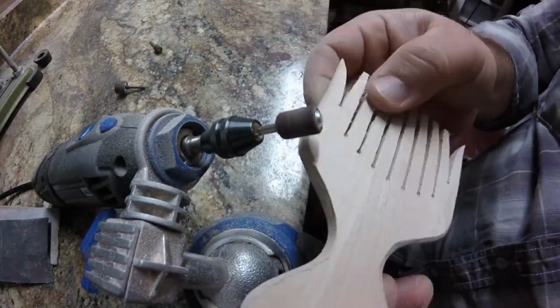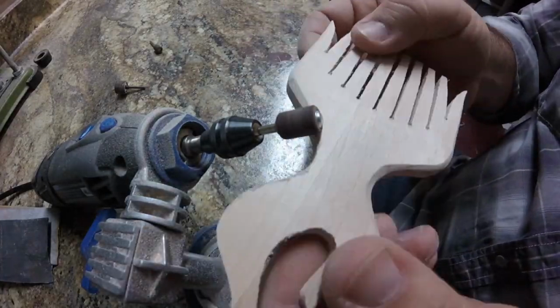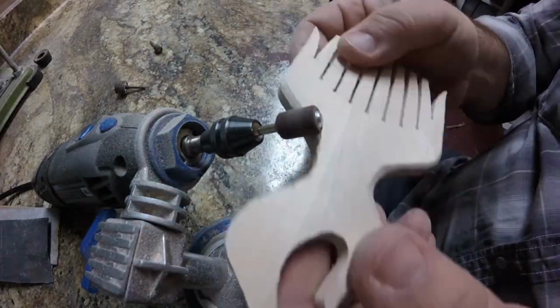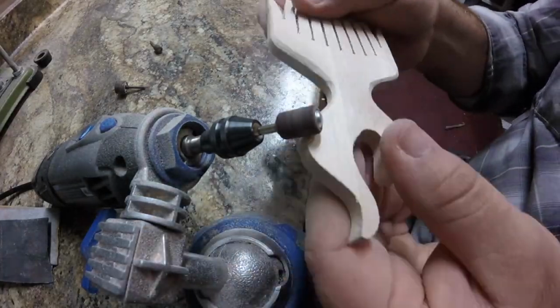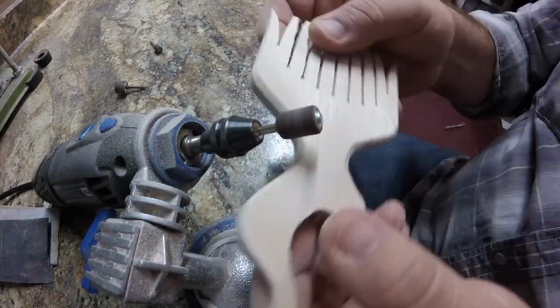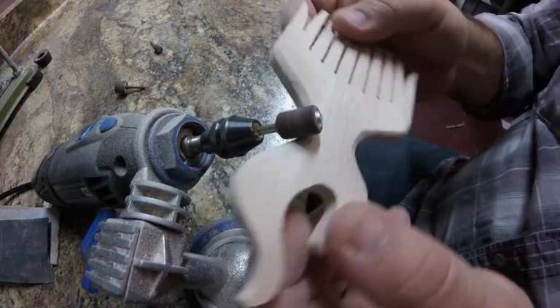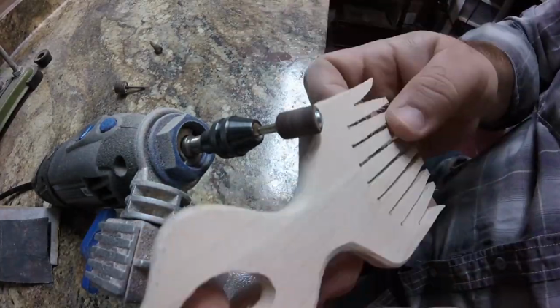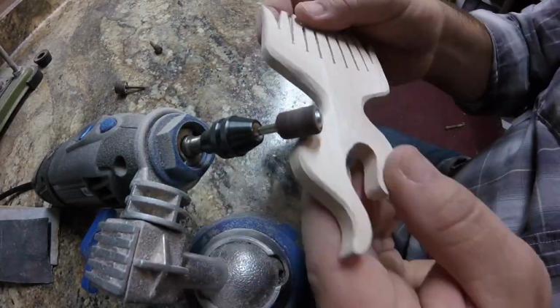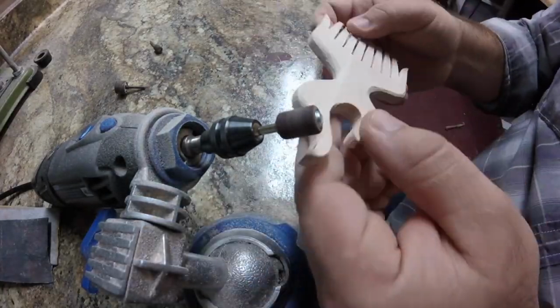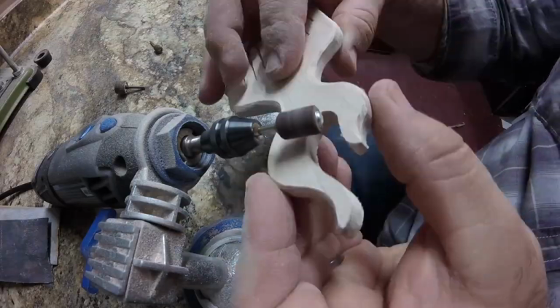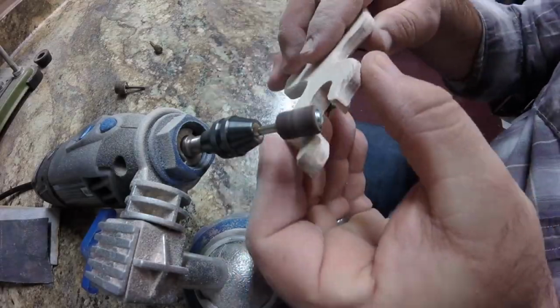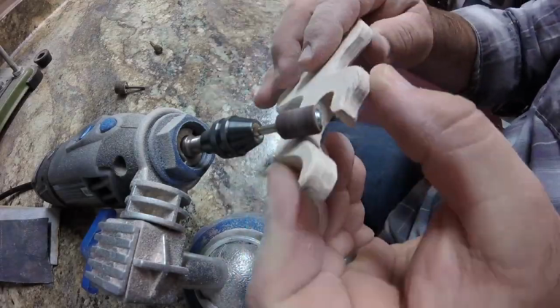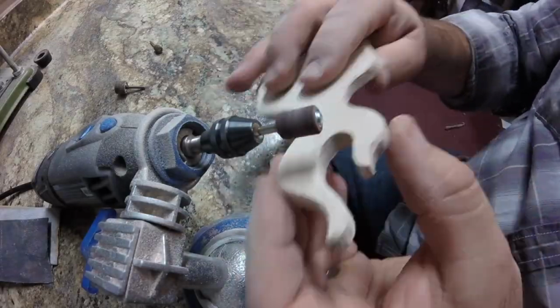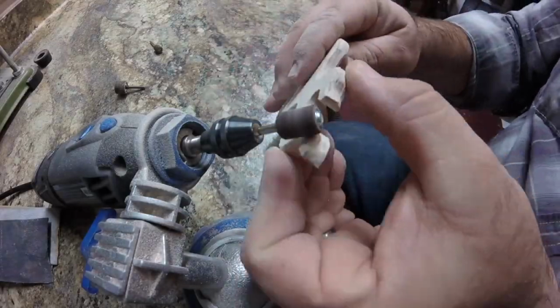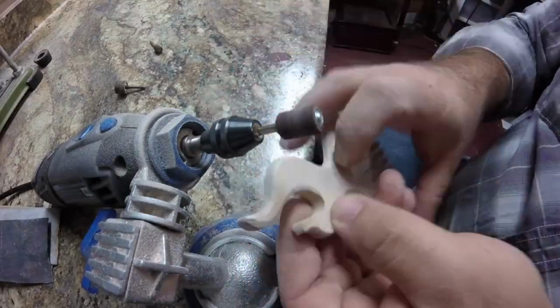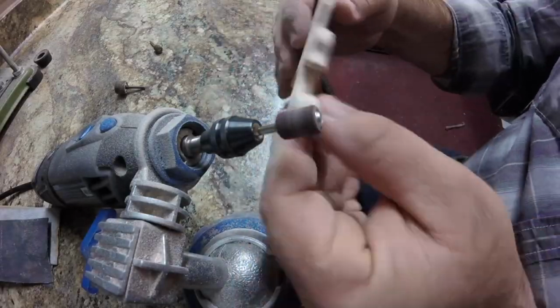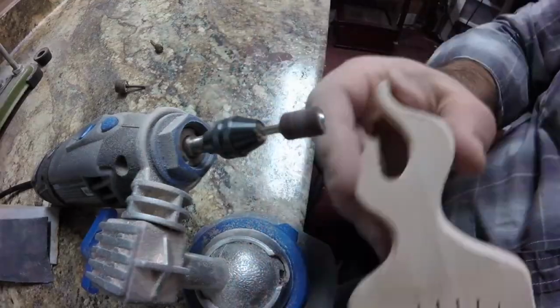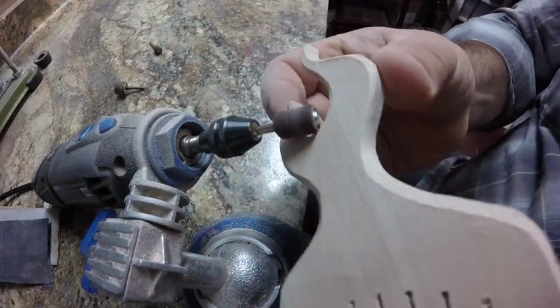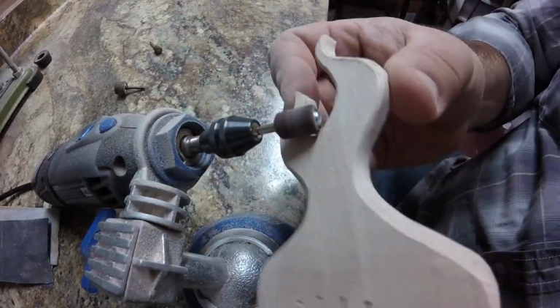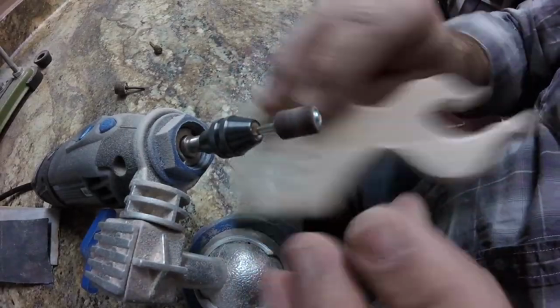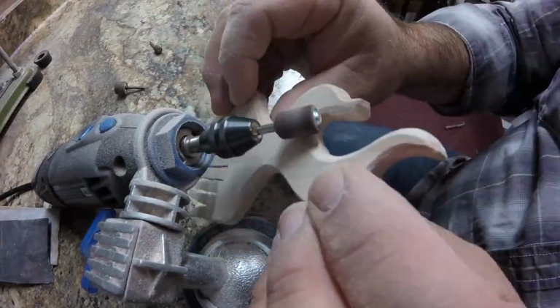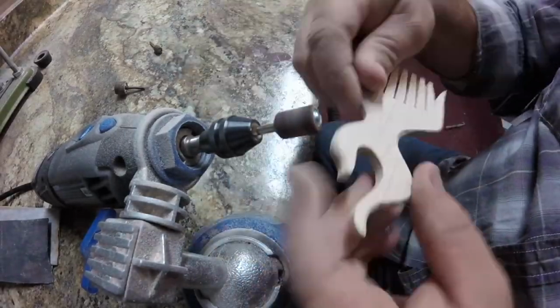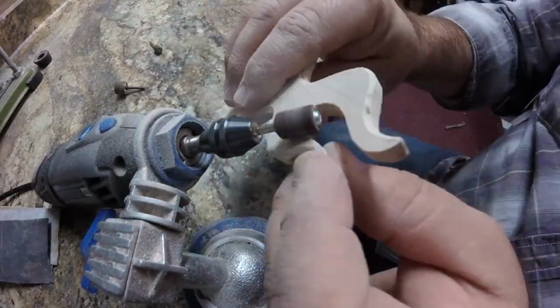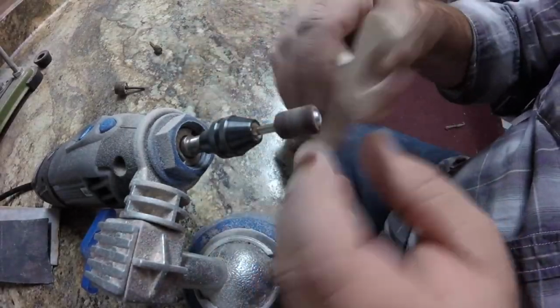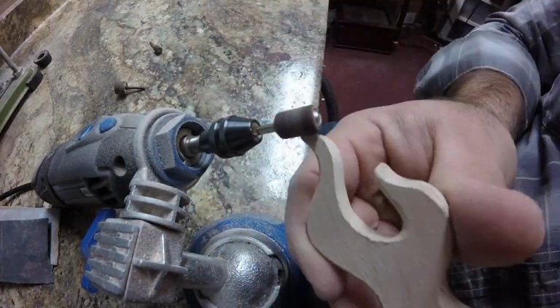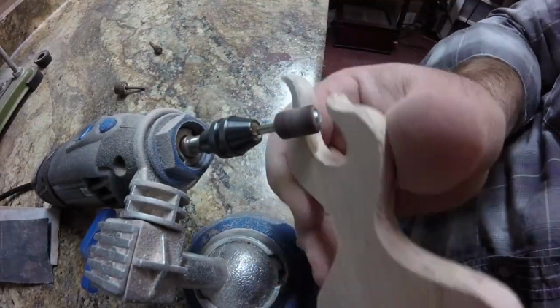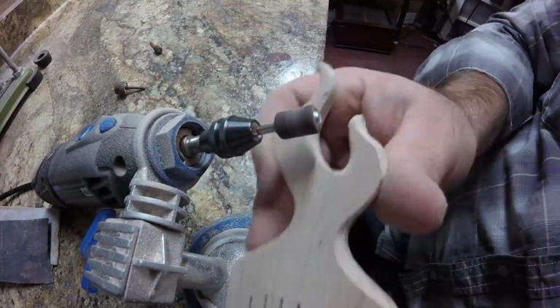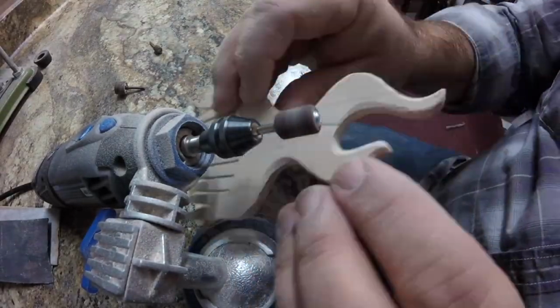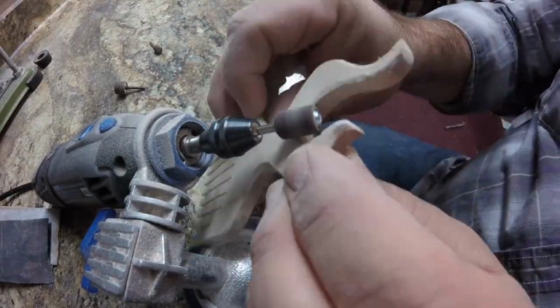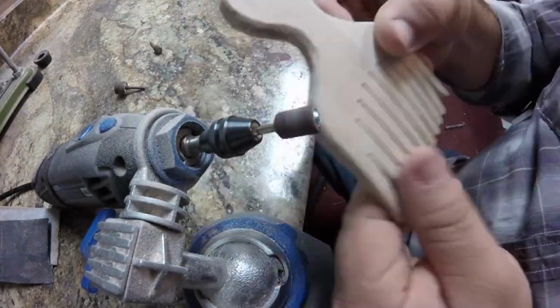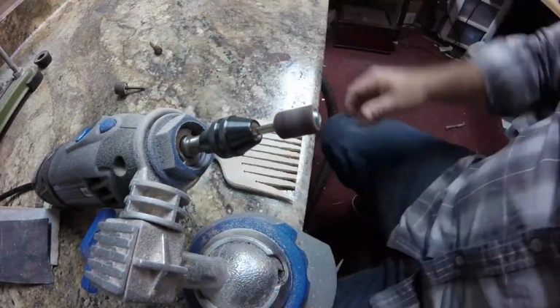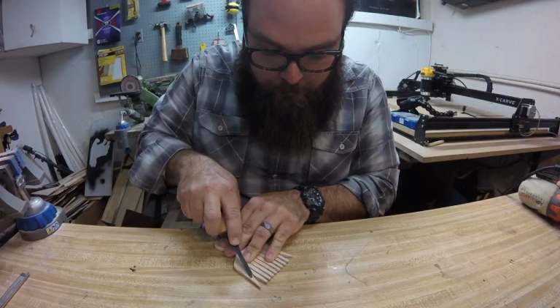Here I'm using a drum sander on the Dremel to smooth the edges of the comb, as well as the sharp corners.